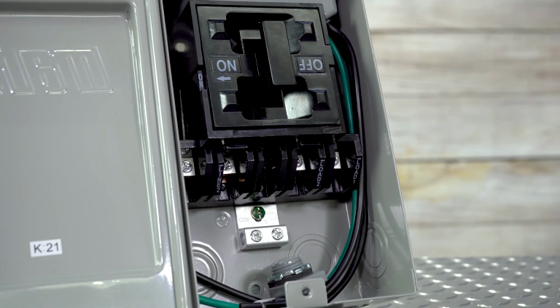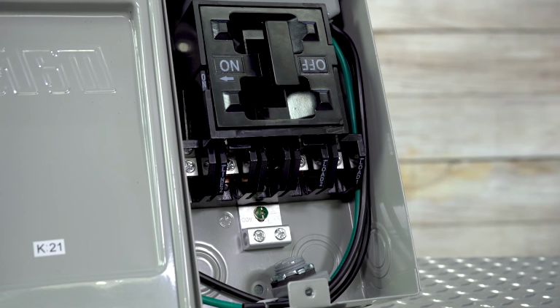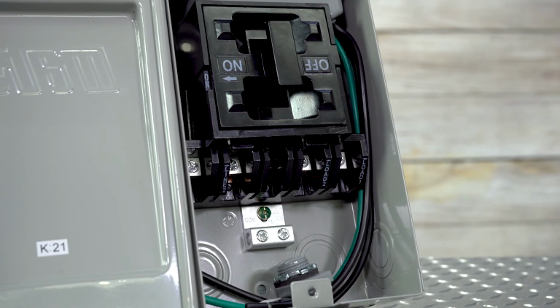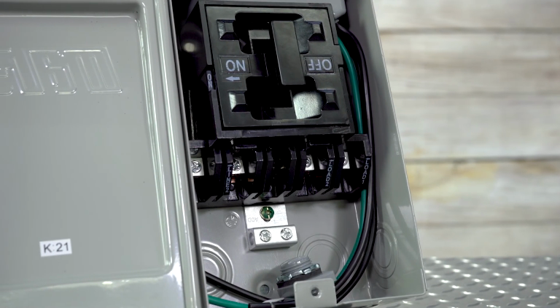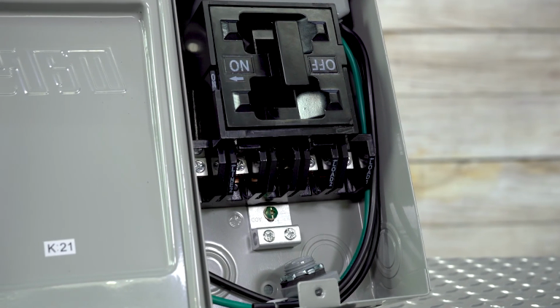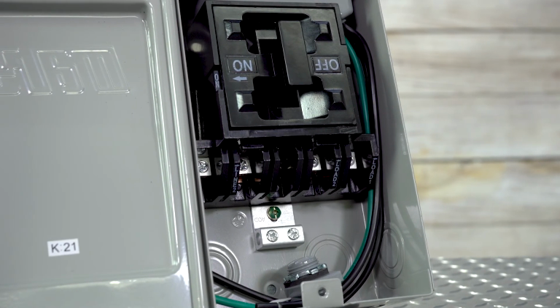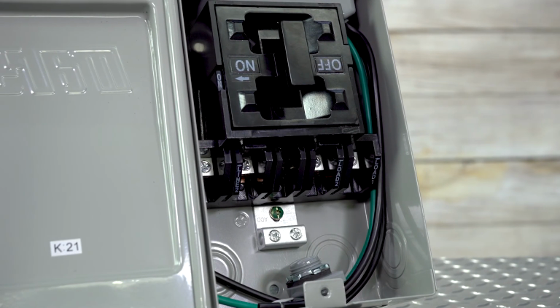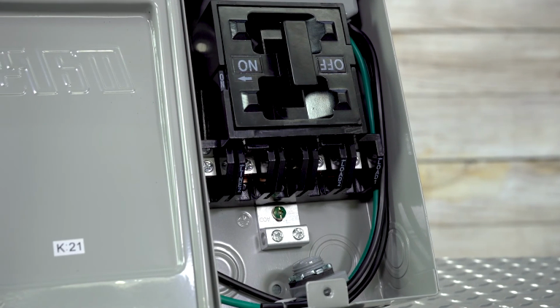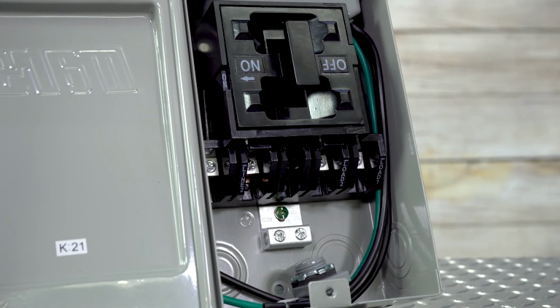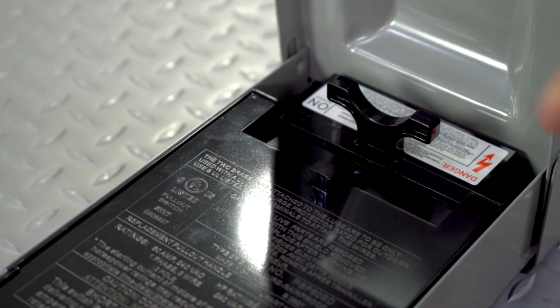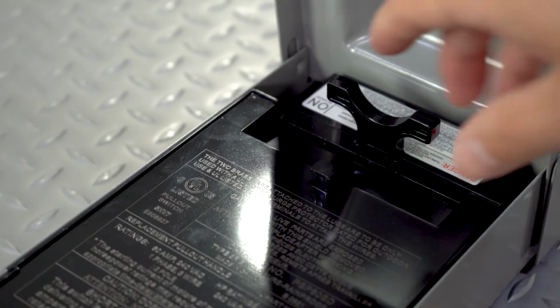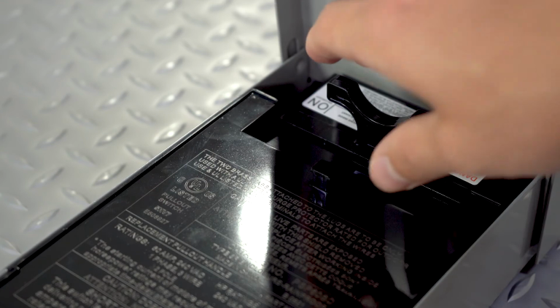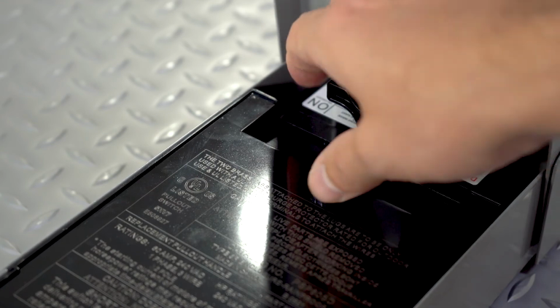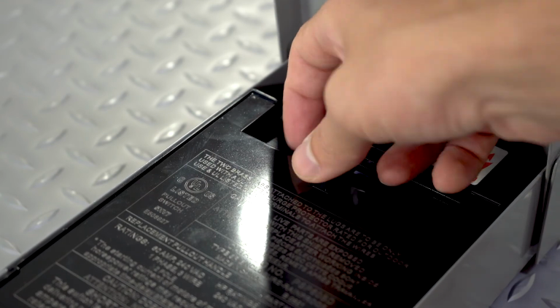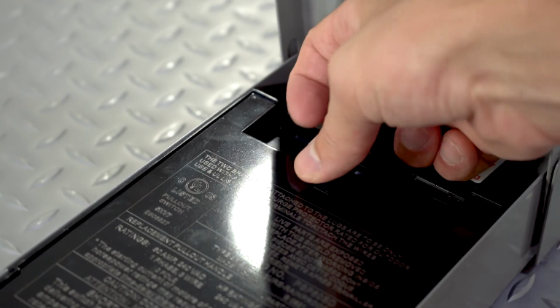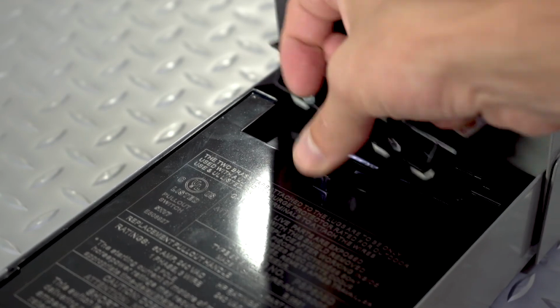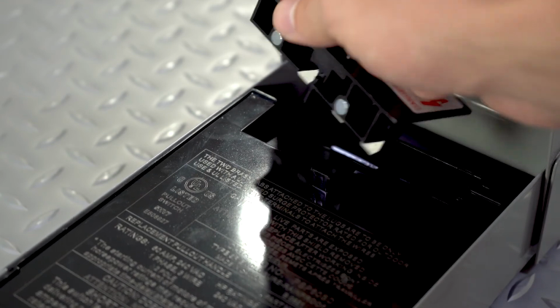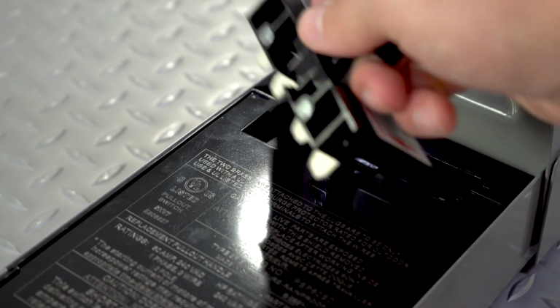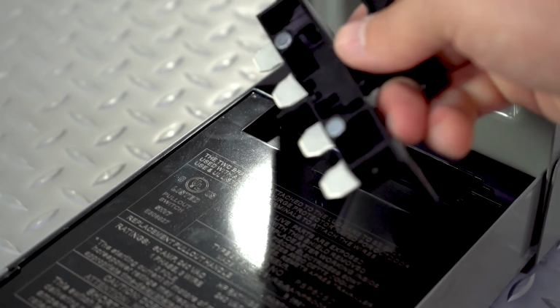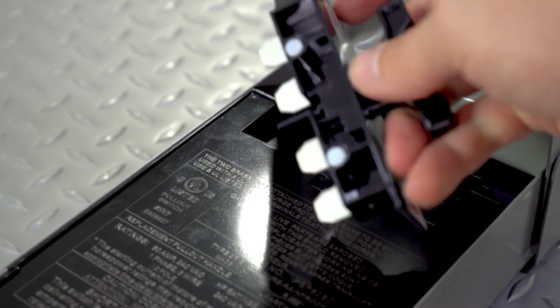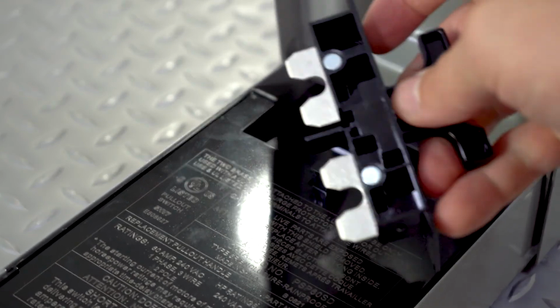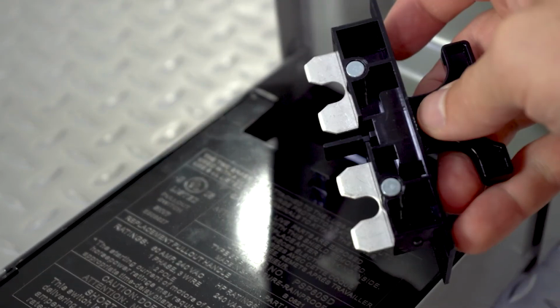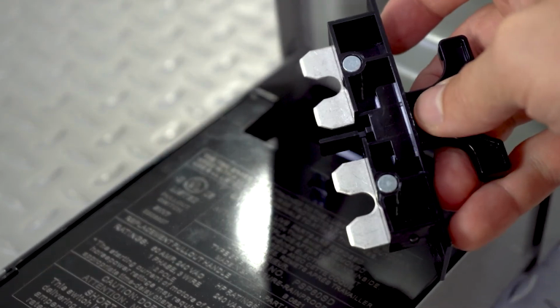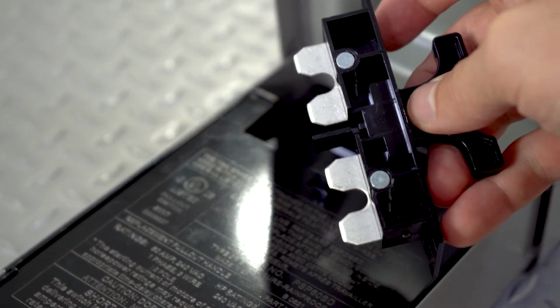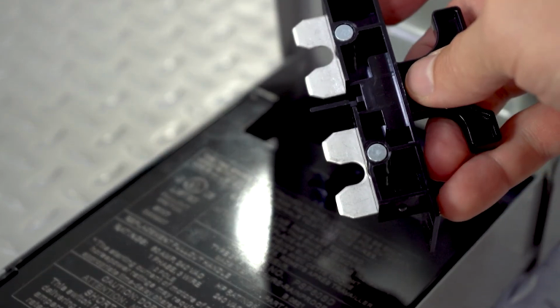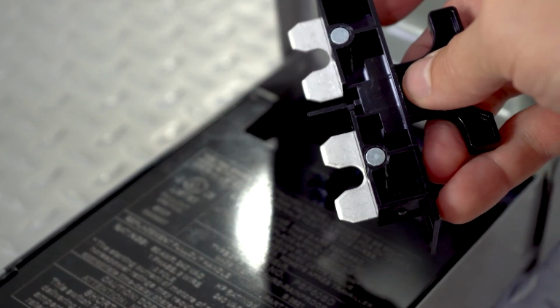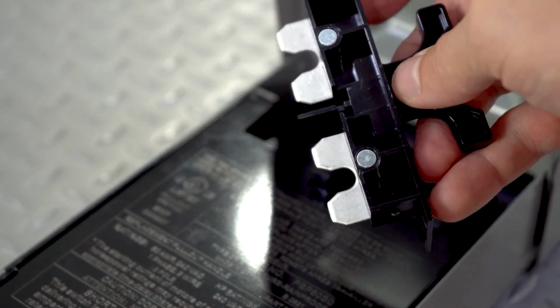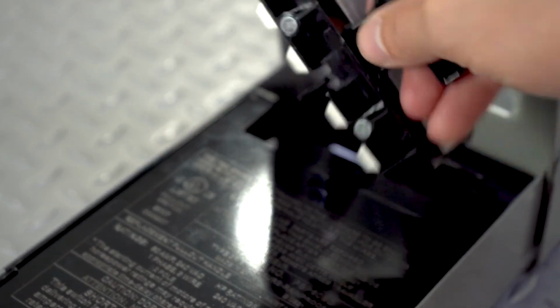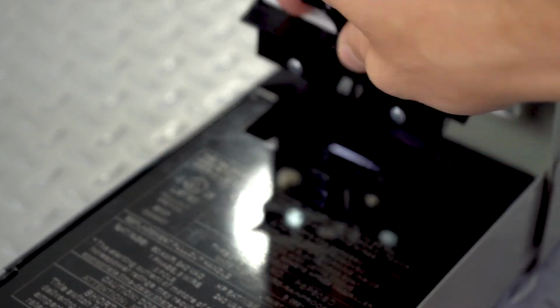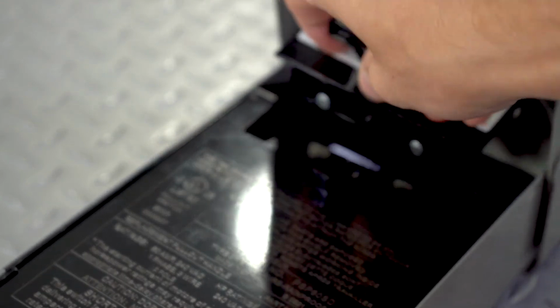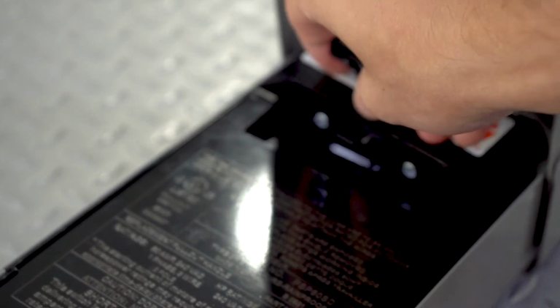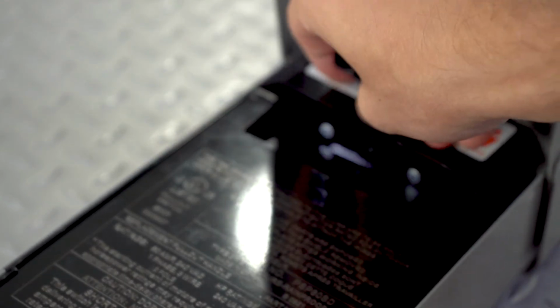If you prefer the pull-out disconnect switches, Rektor Seal has you covered with their RSH-50 model fused disconnect box.